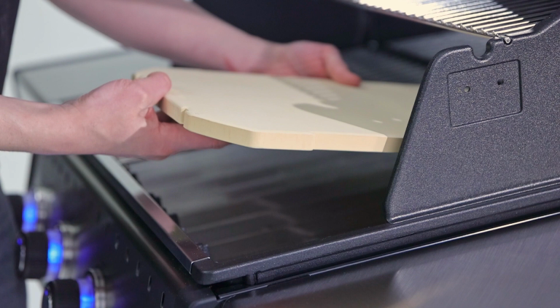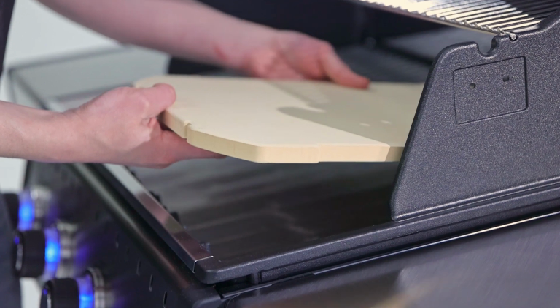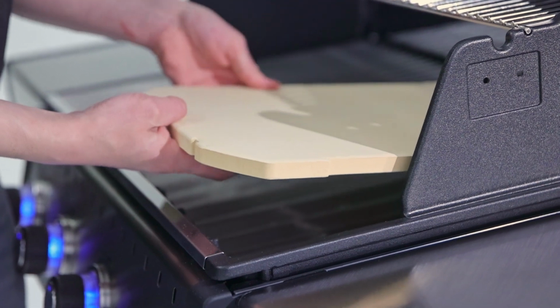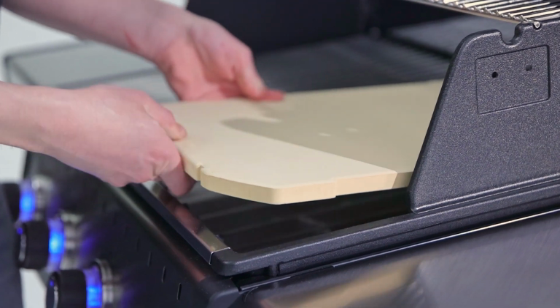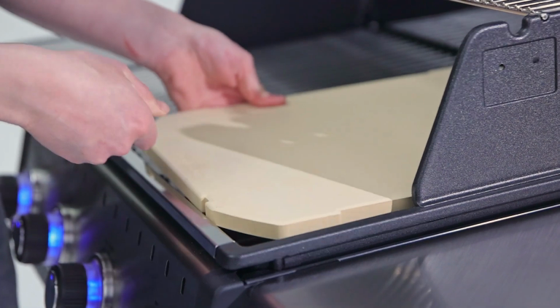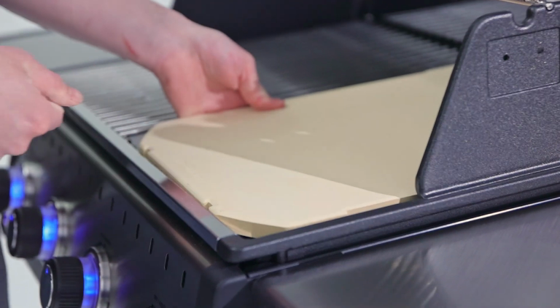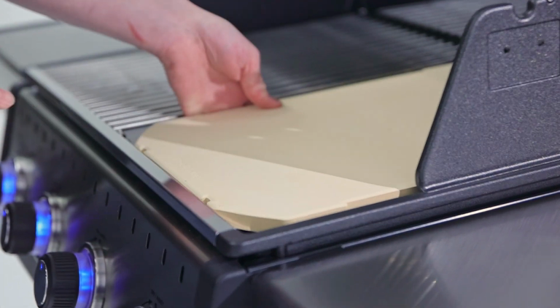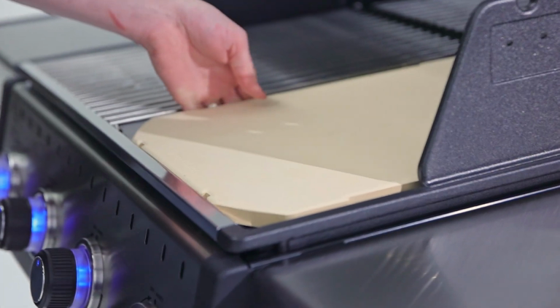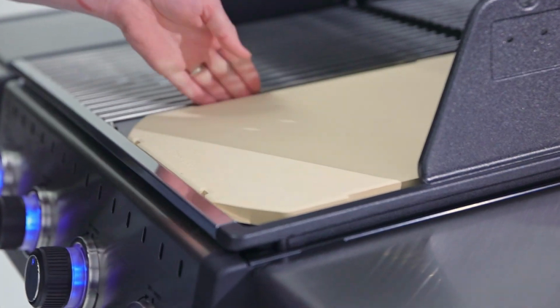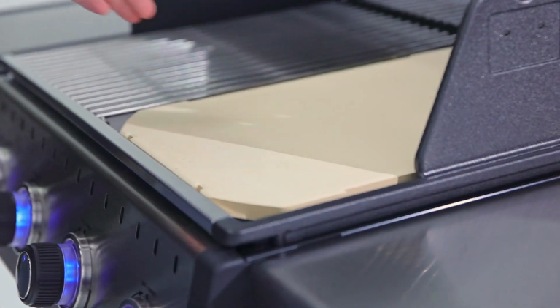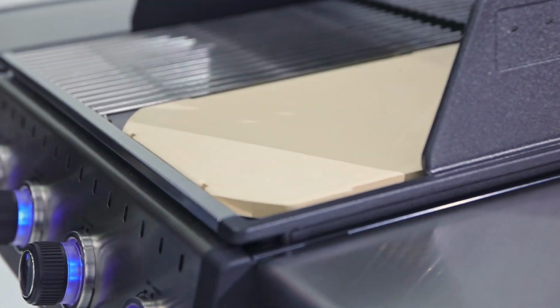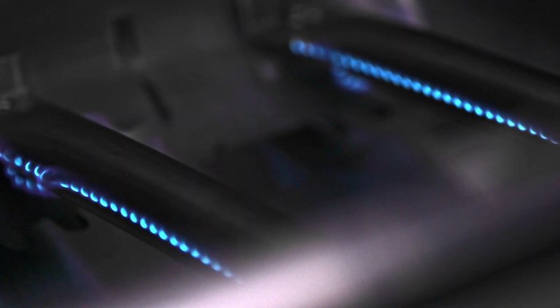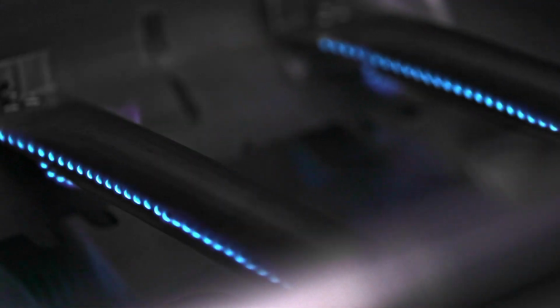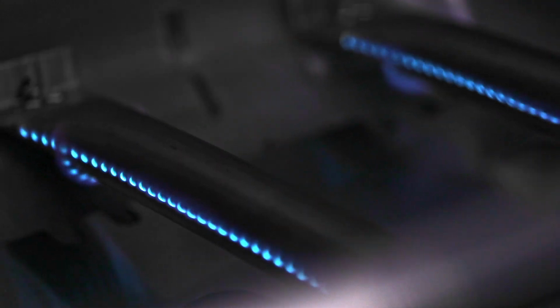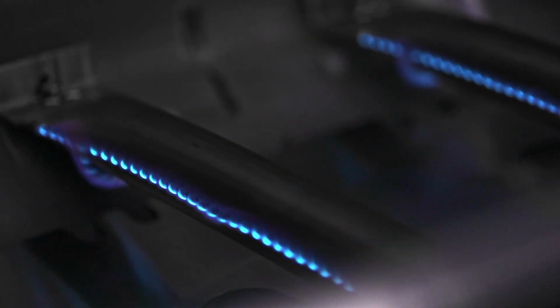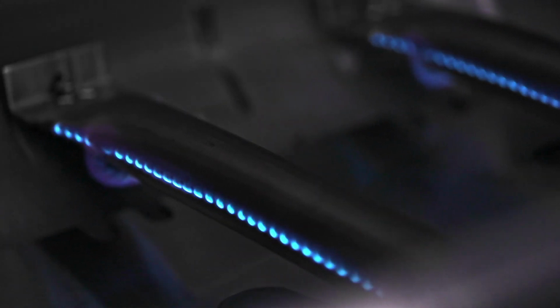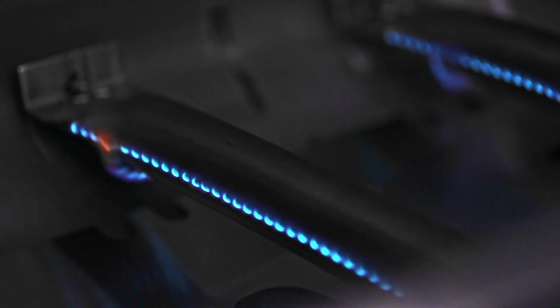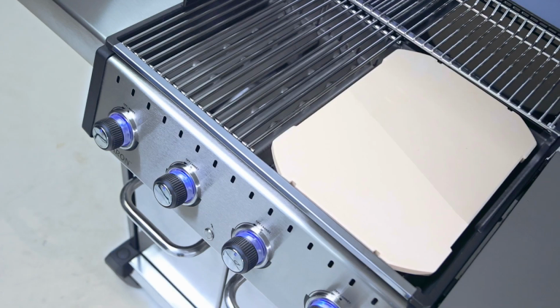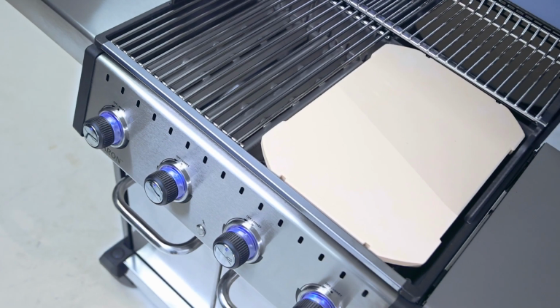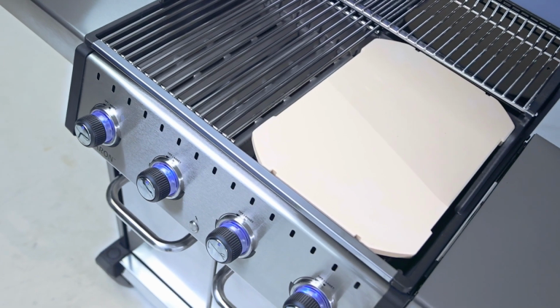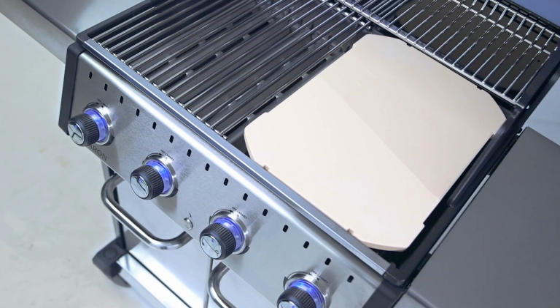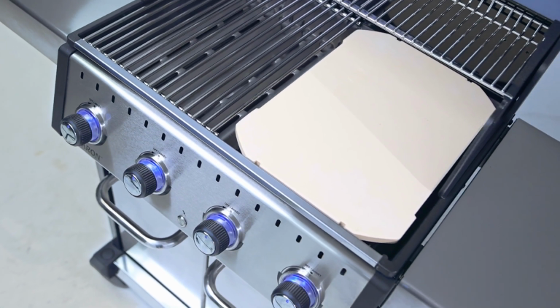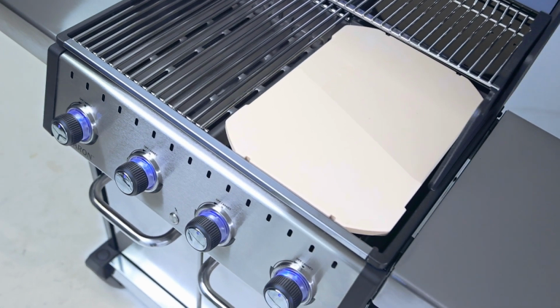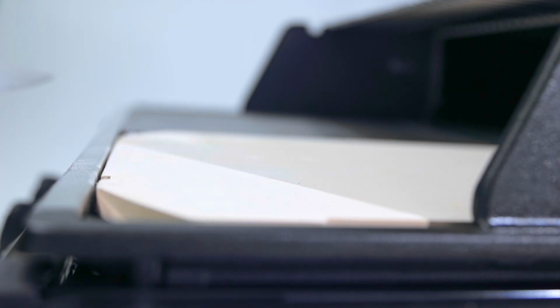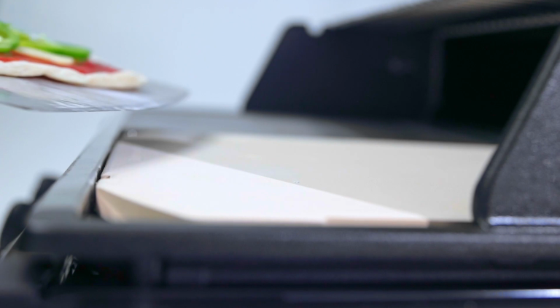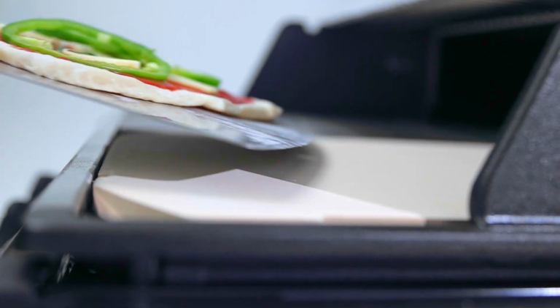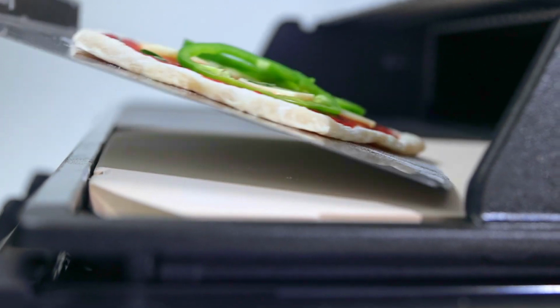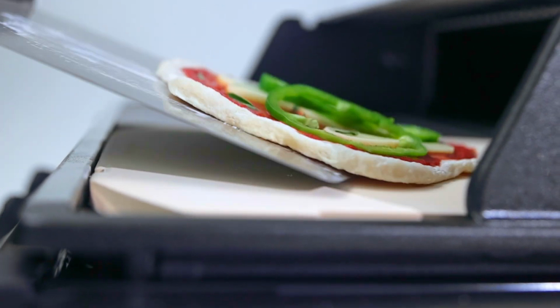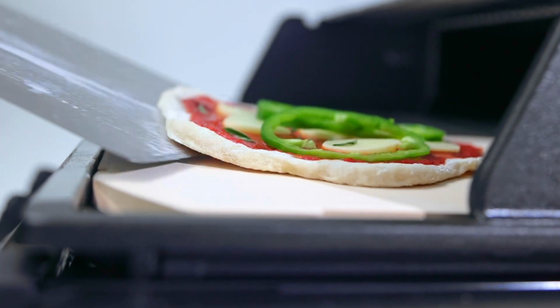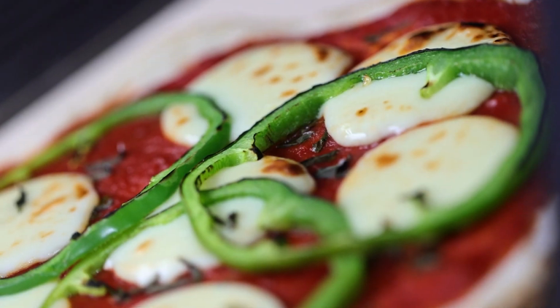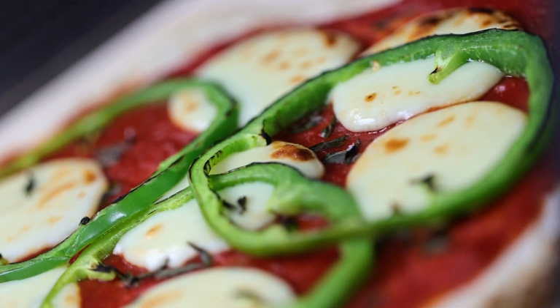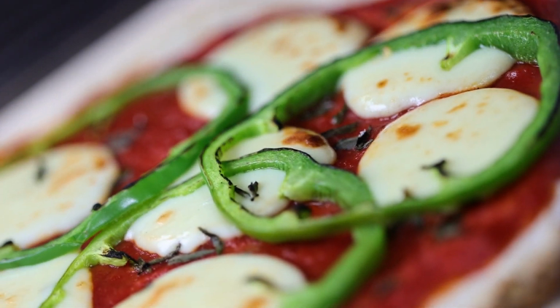It's designed to sit deeper in the grill, close to the heat of the burners, for the perfect high heat Neapolitan style pizza.